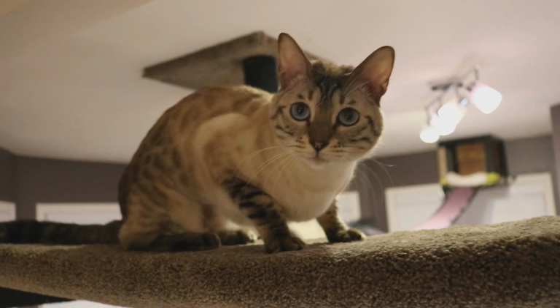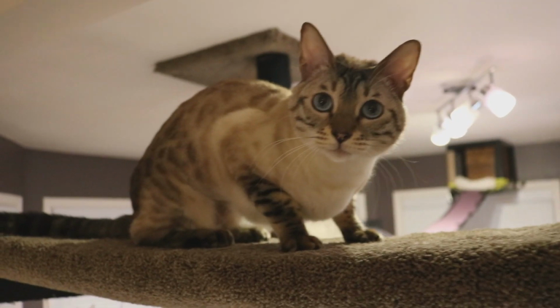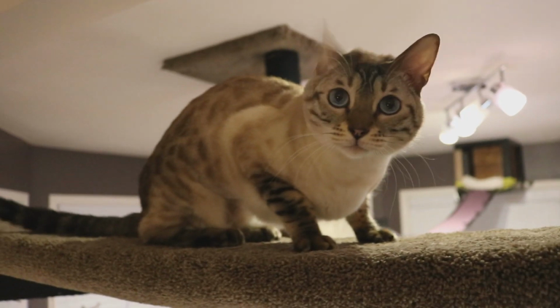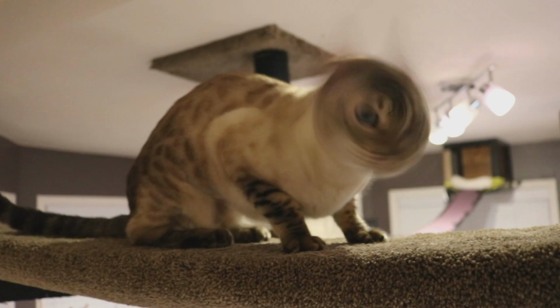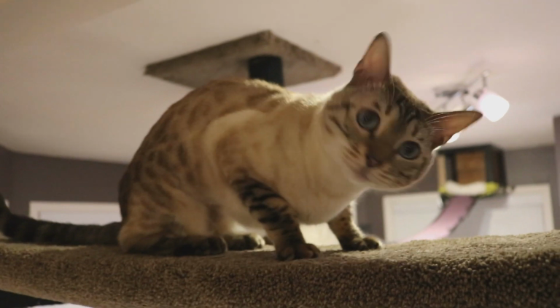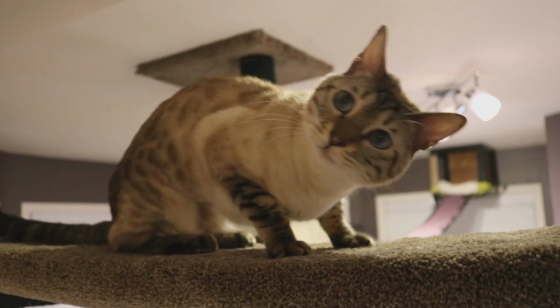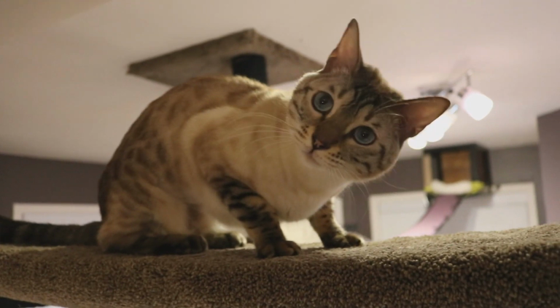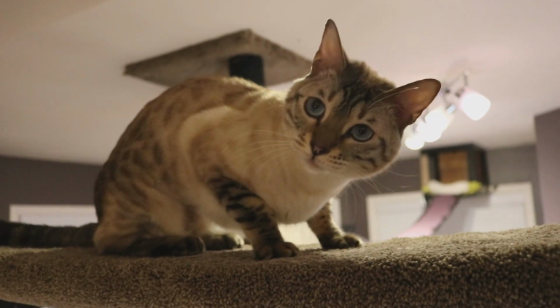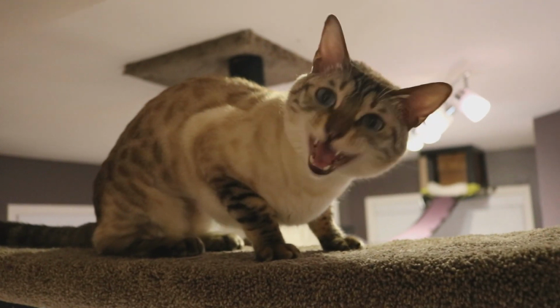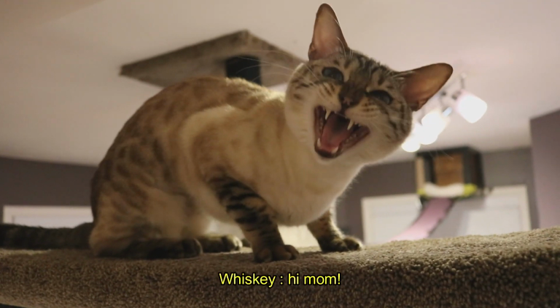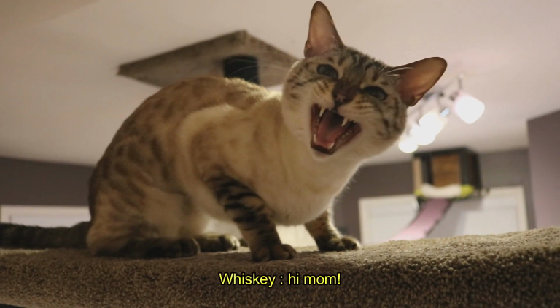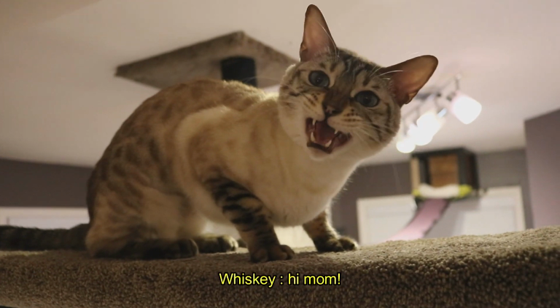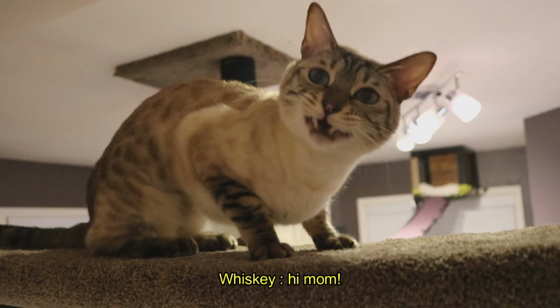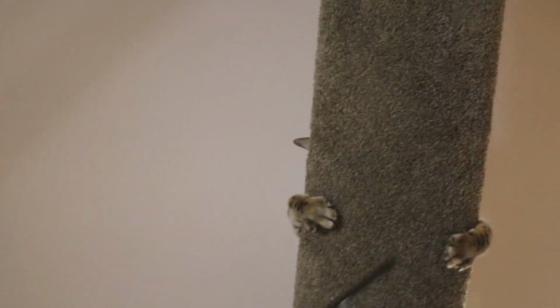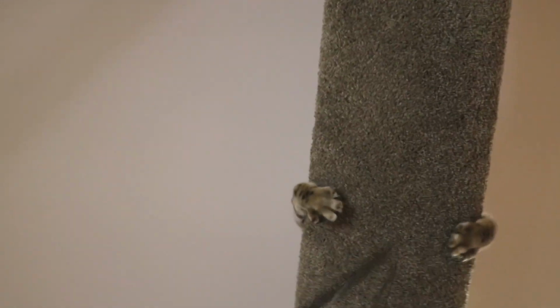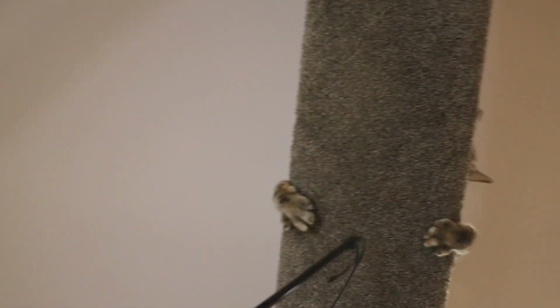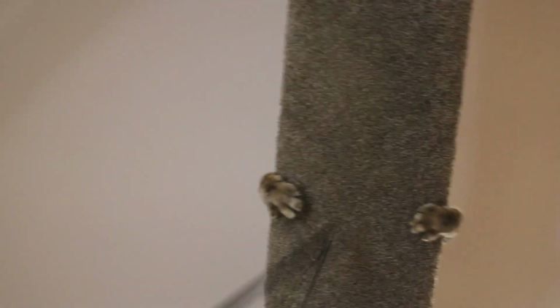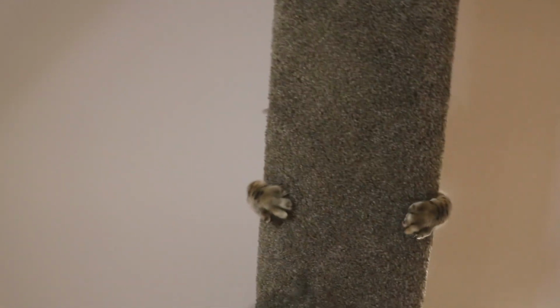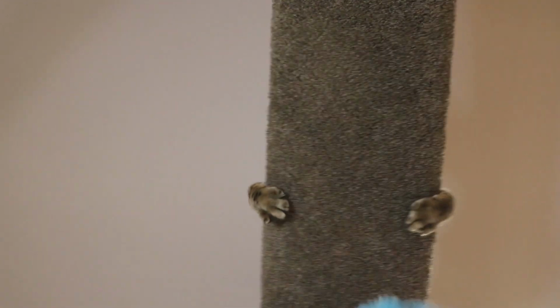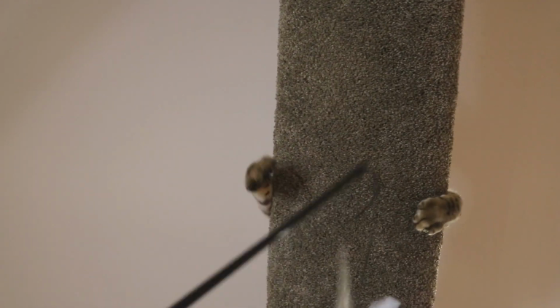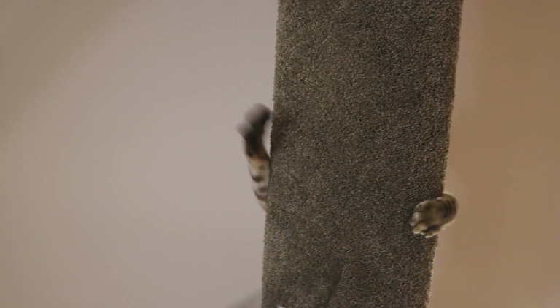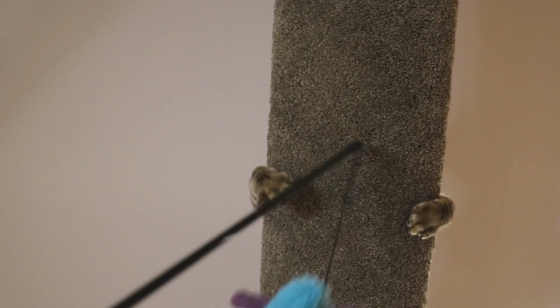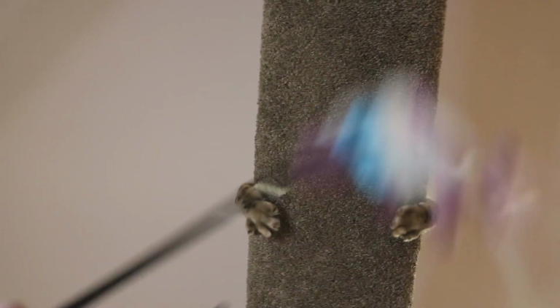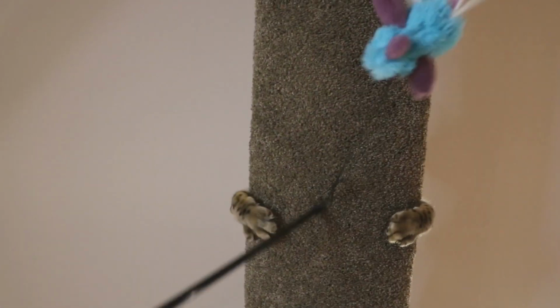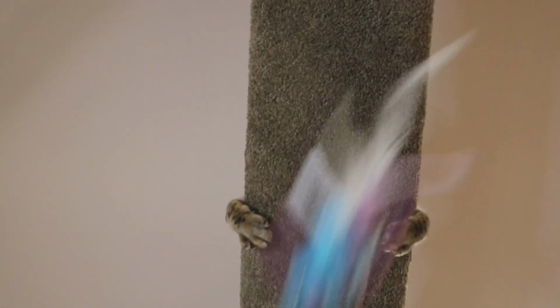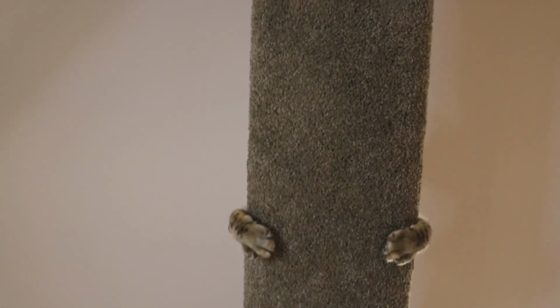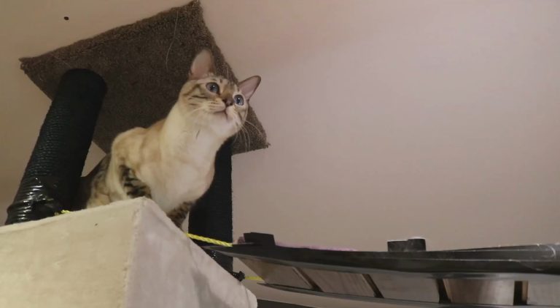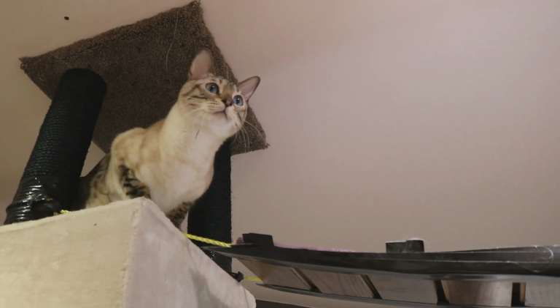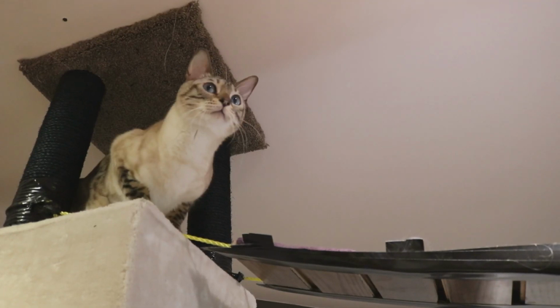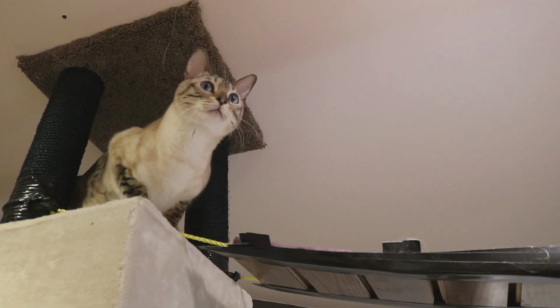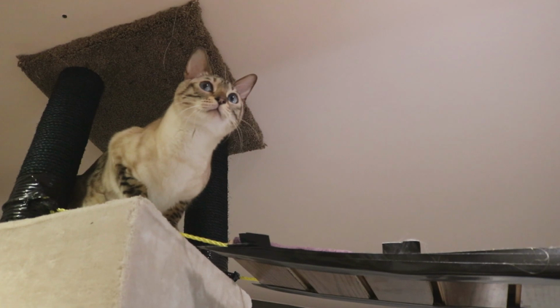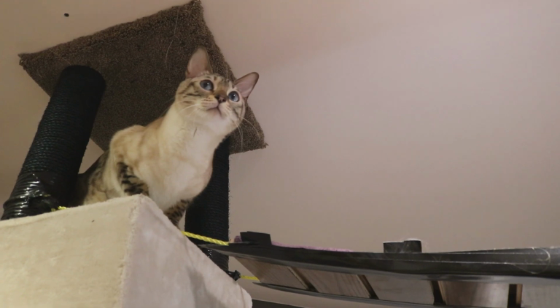He loves sleeping in there, he has his little mouse, and there's another small bridge. Hi pumpkin! When he hugs it like that, it kills me. He loves it up there.